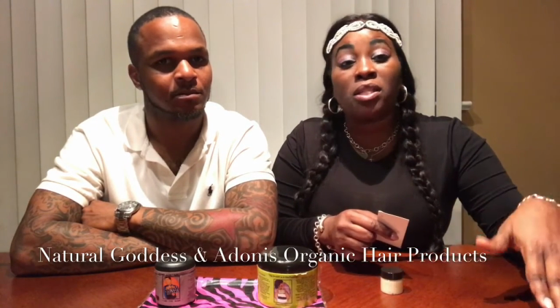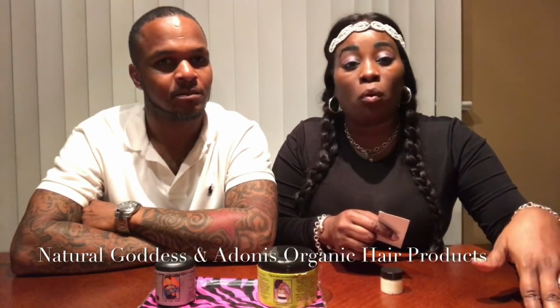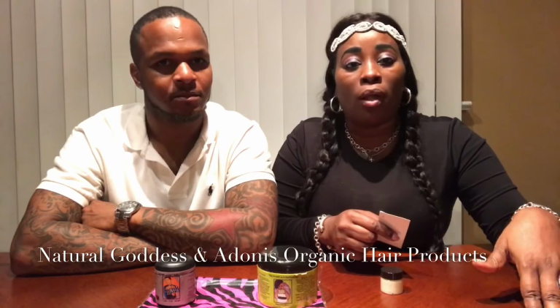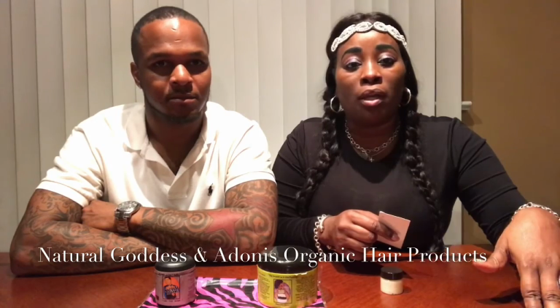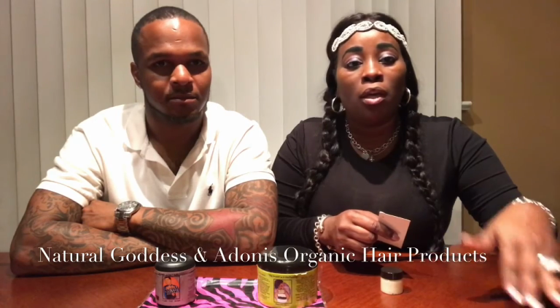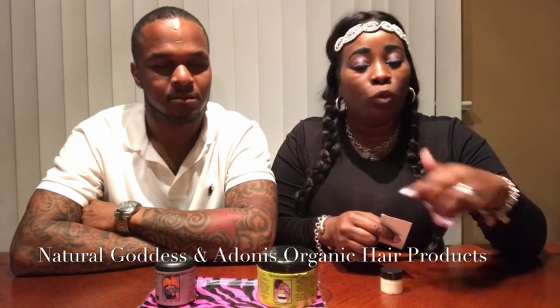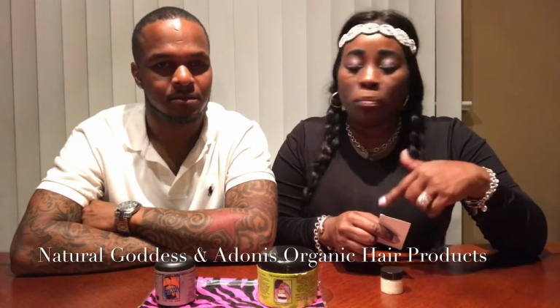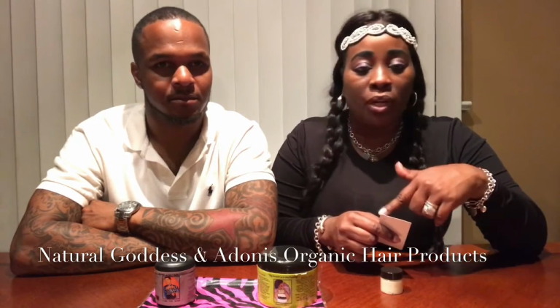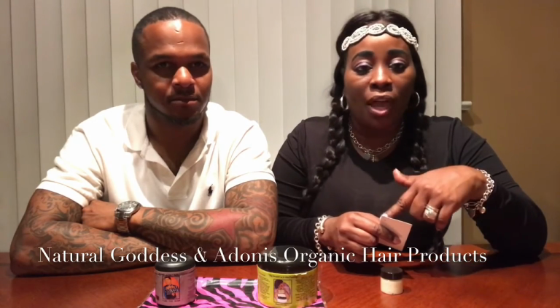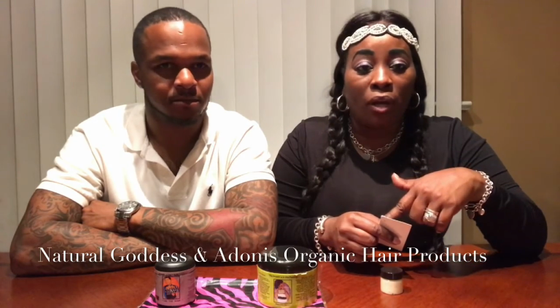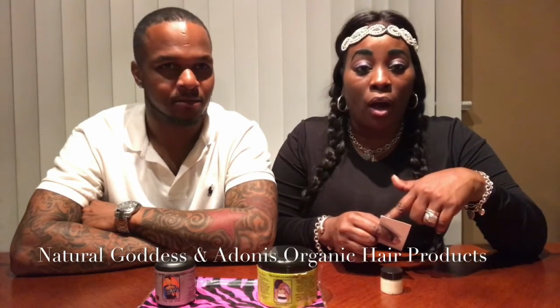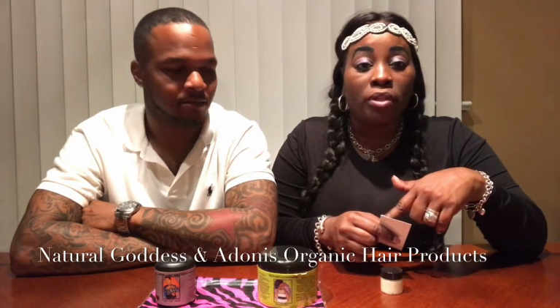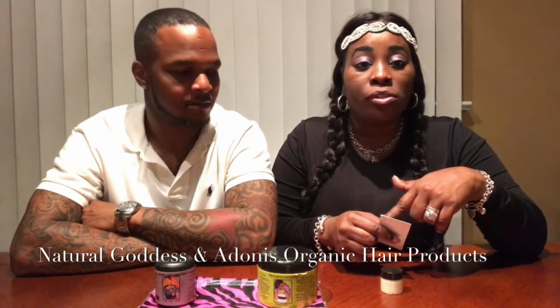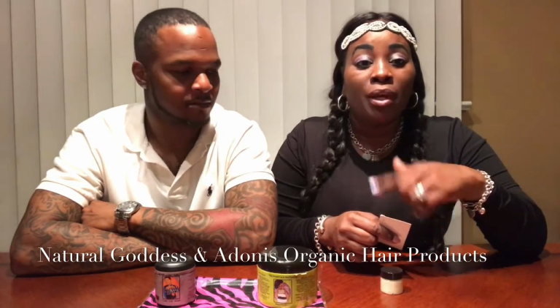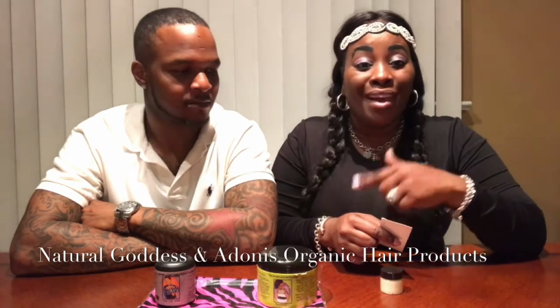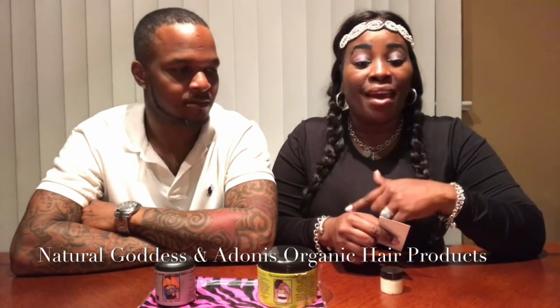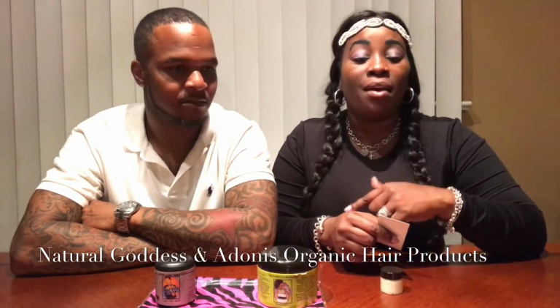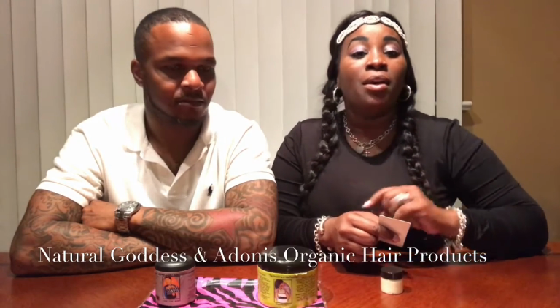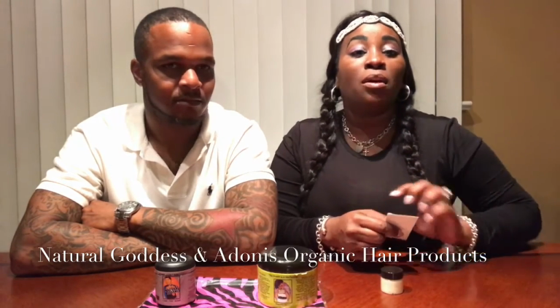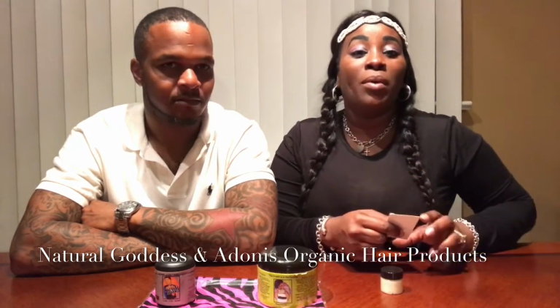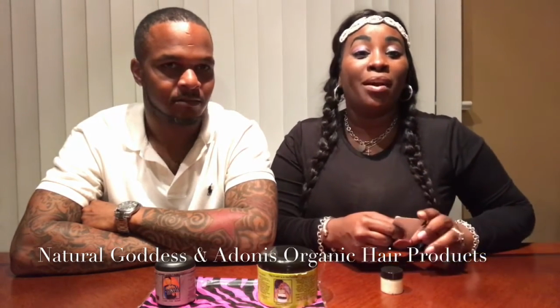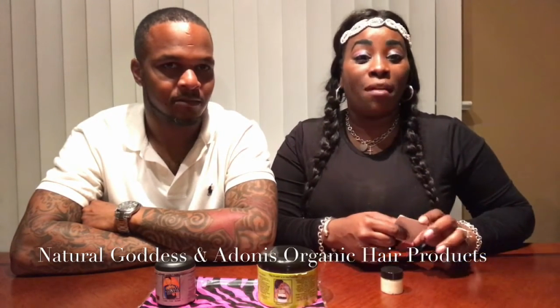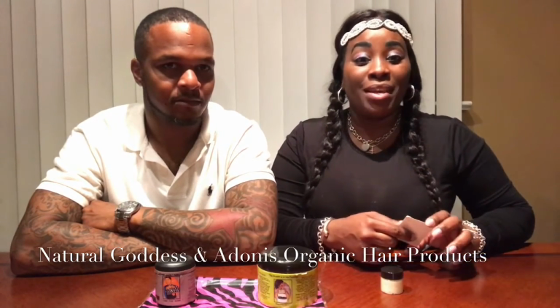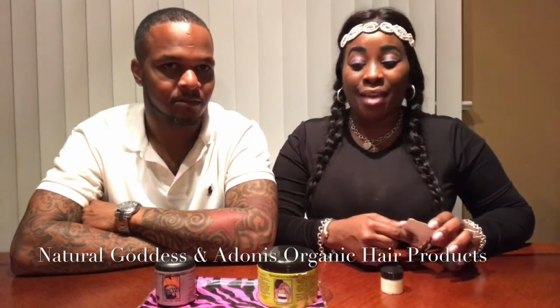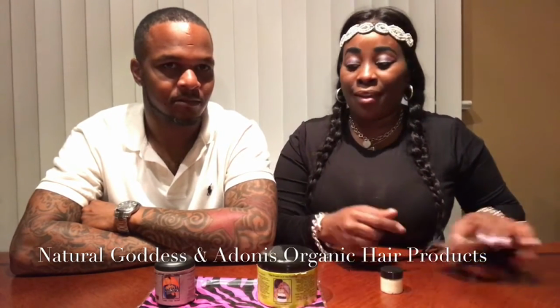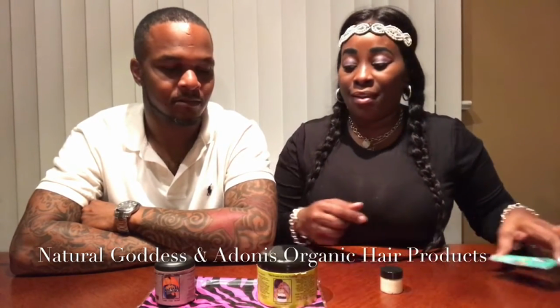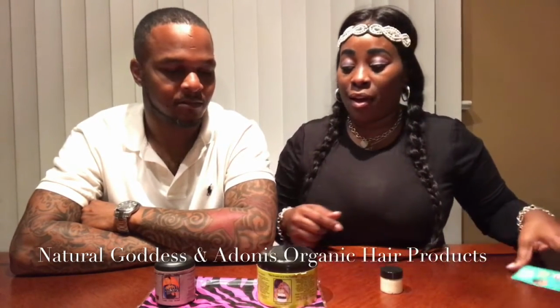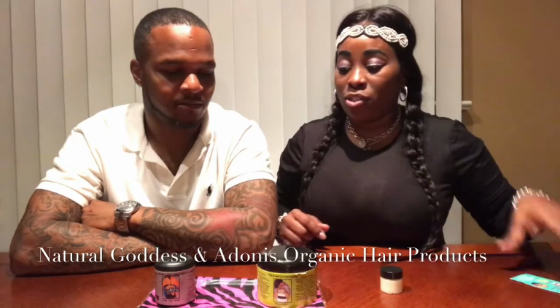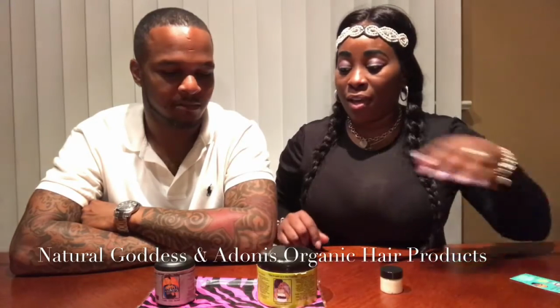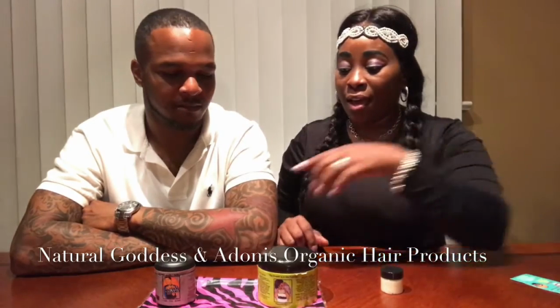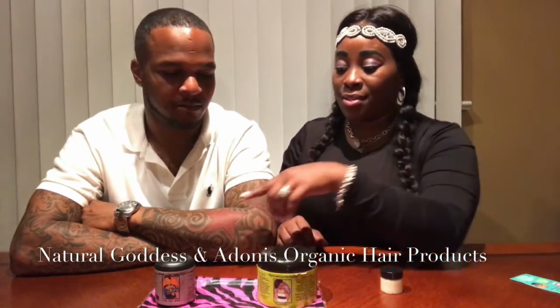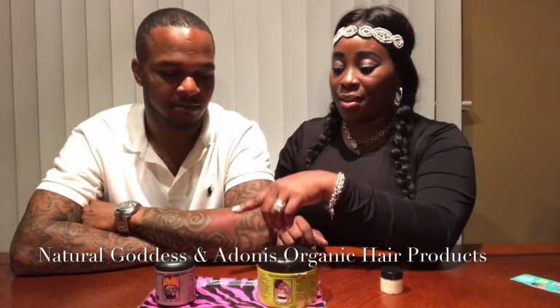This is from Natural Goddess and Adonis Organic Hair Products. Just the names alone let you know that it's high level and good quality — you wouldn't put a name like that on garbage. So we are definitely excited.